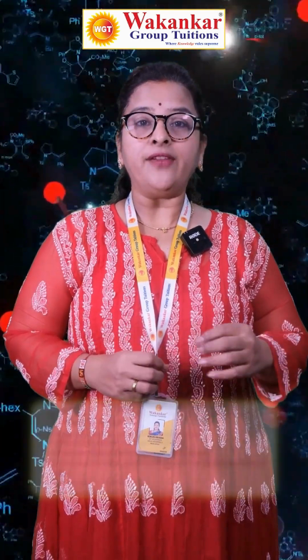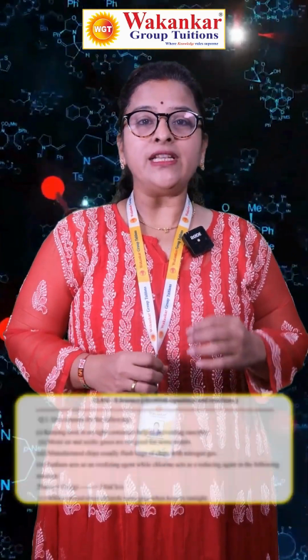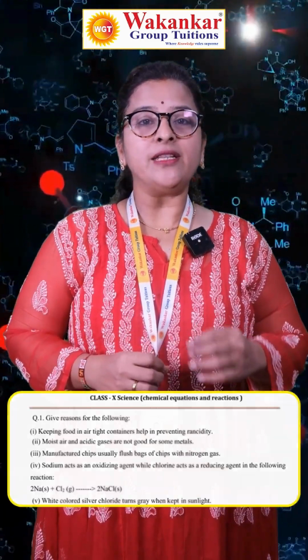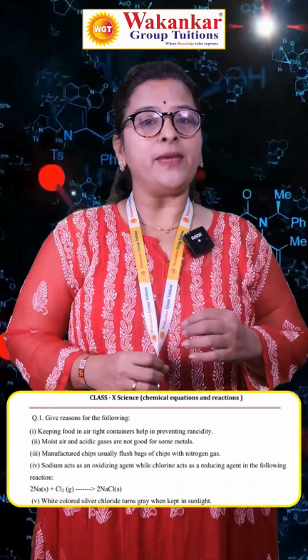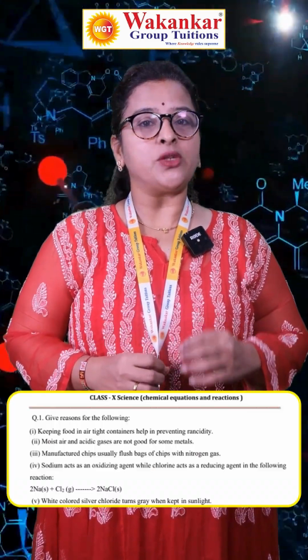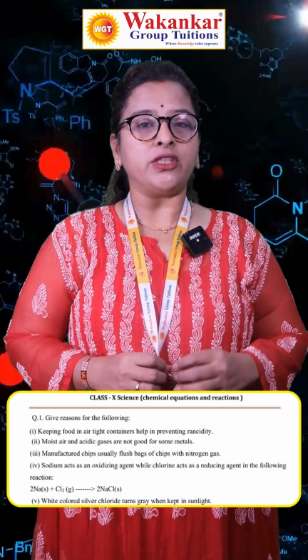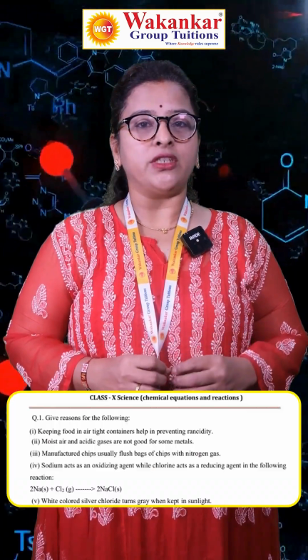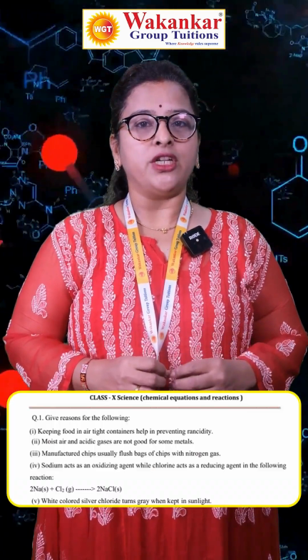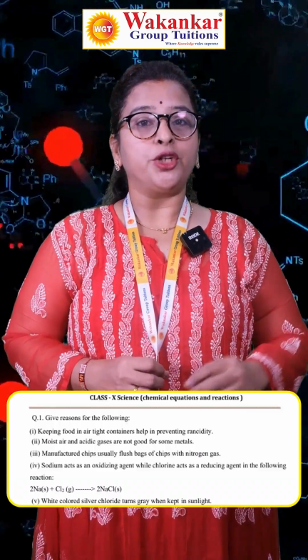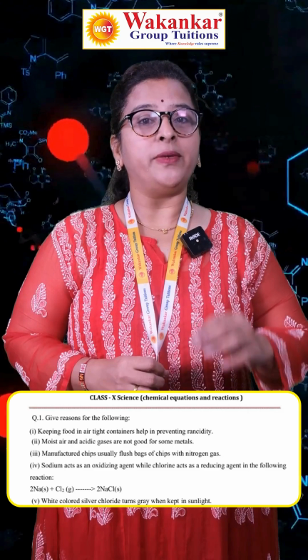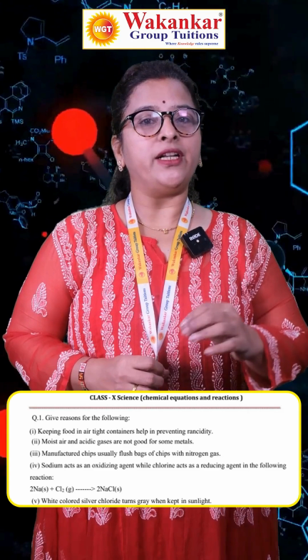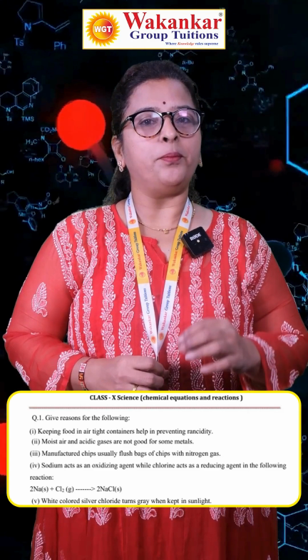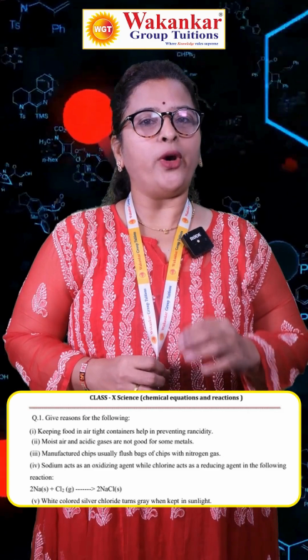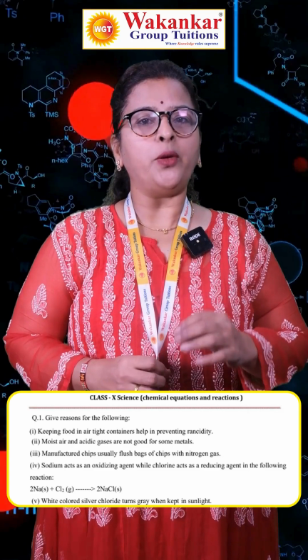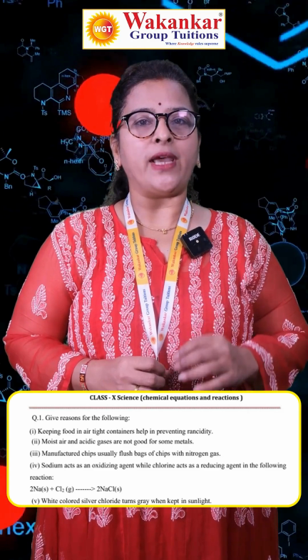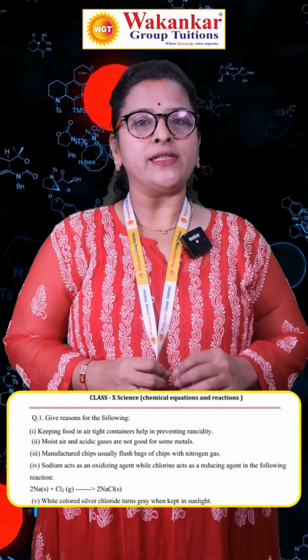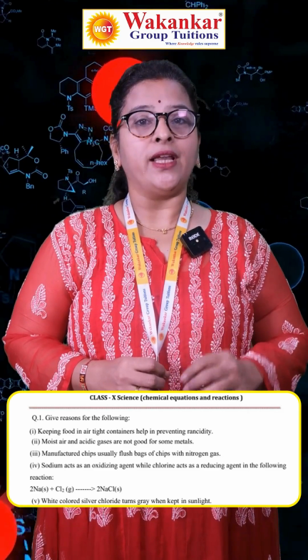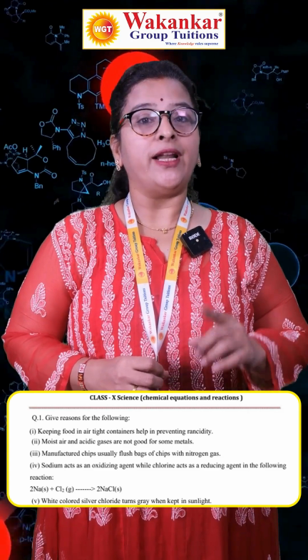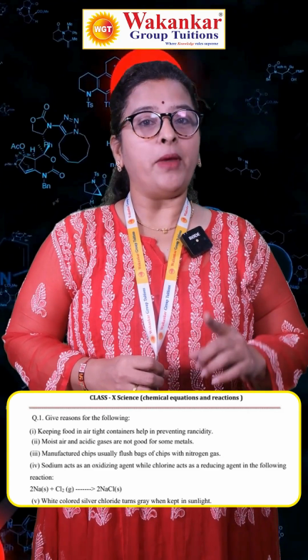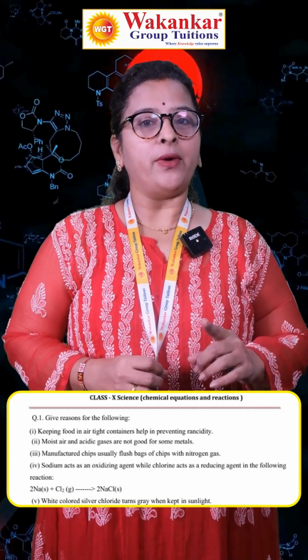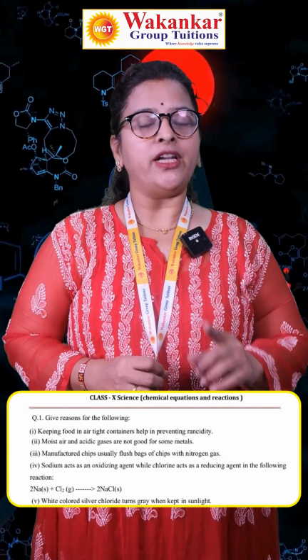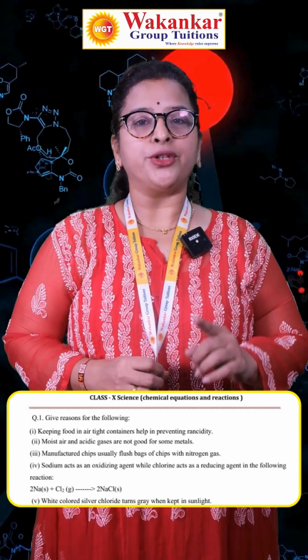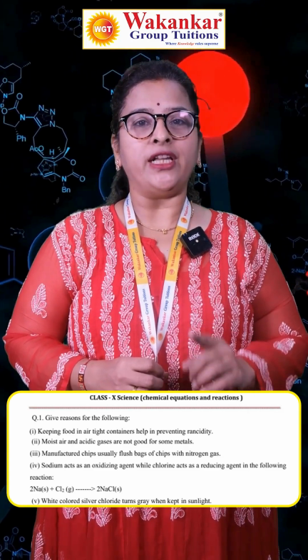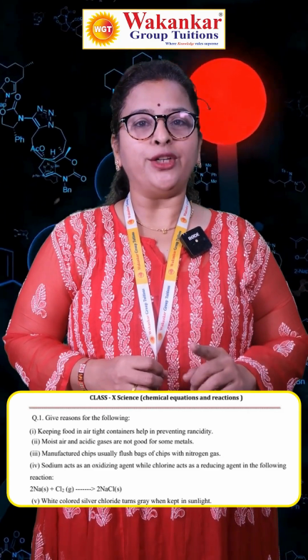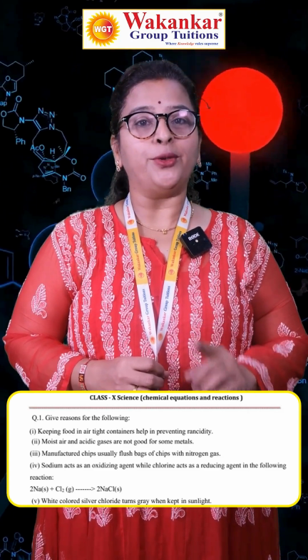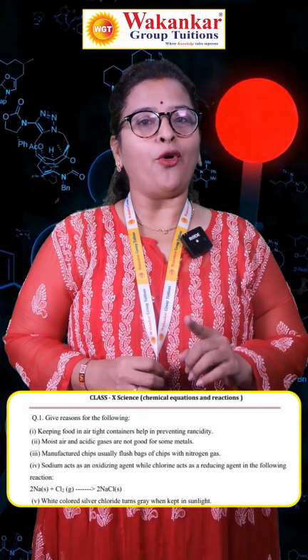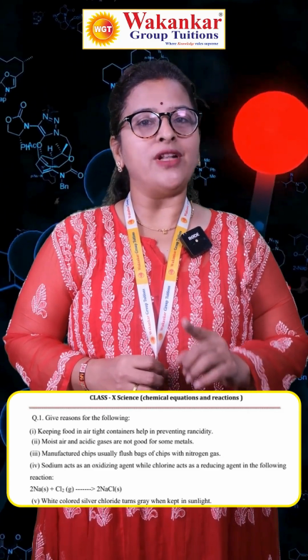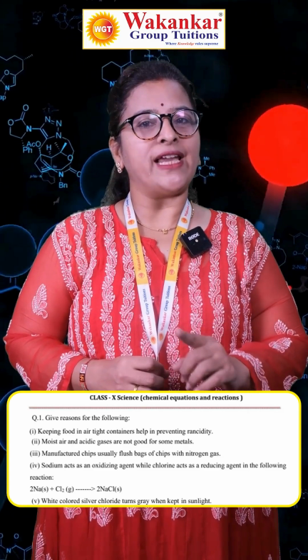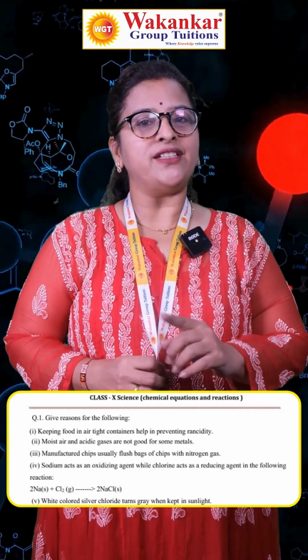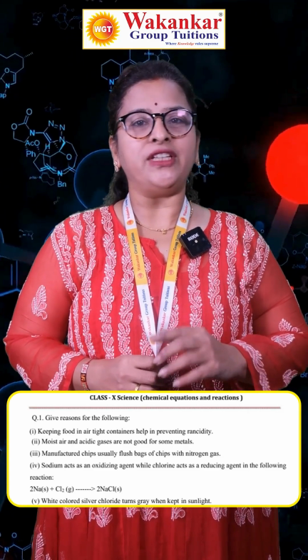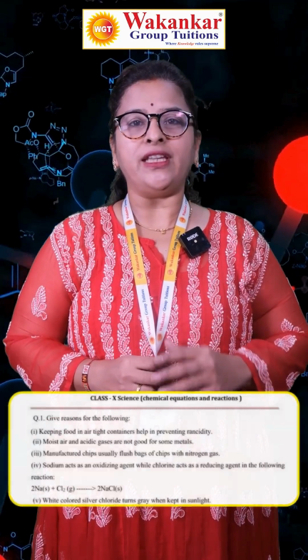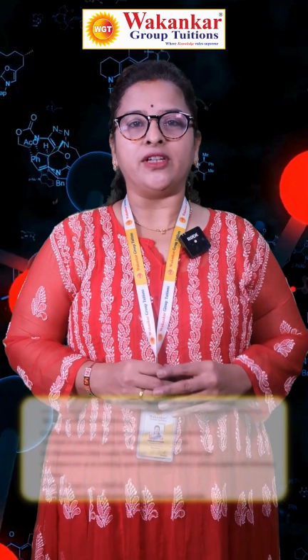Give-reason based questions should be written point wise. Remember, they should include all scientific keywords.